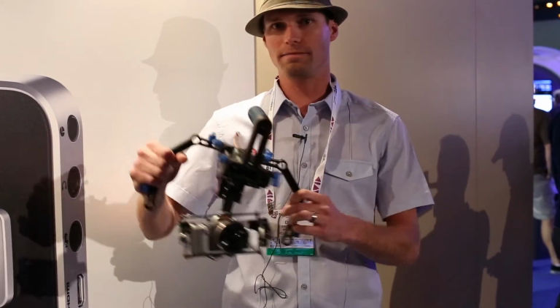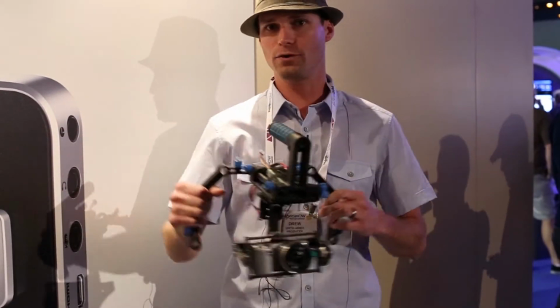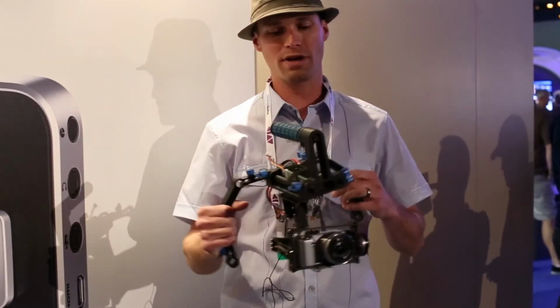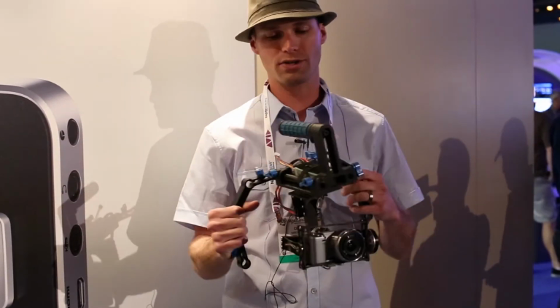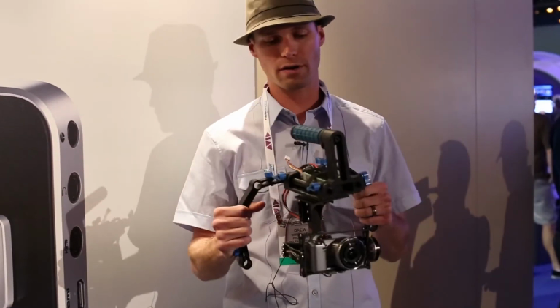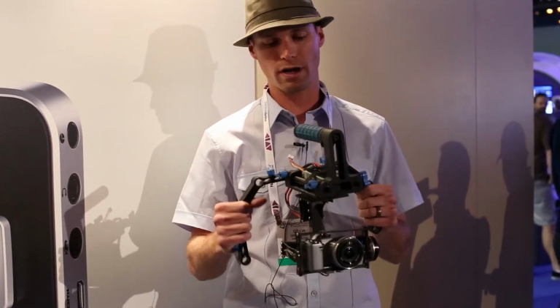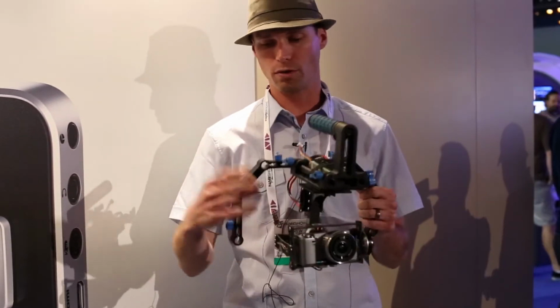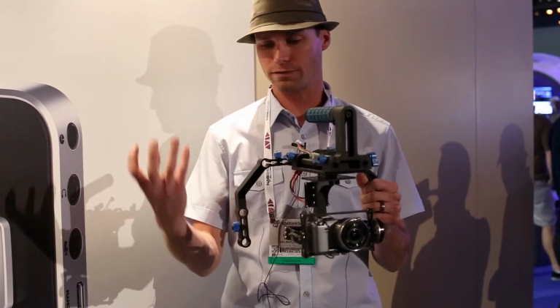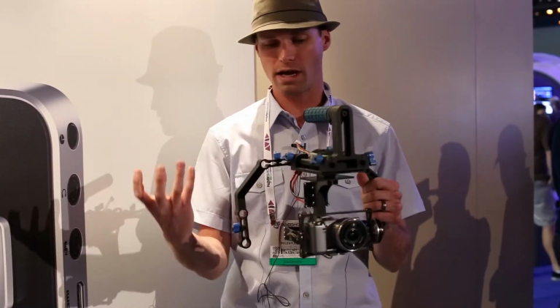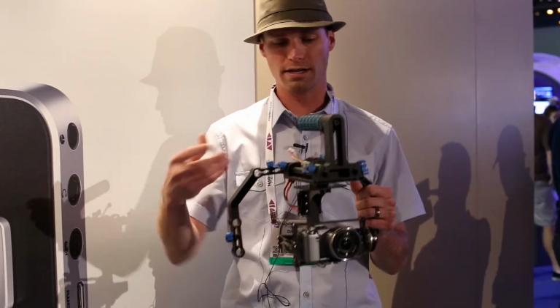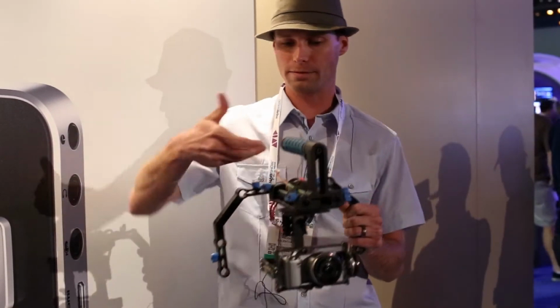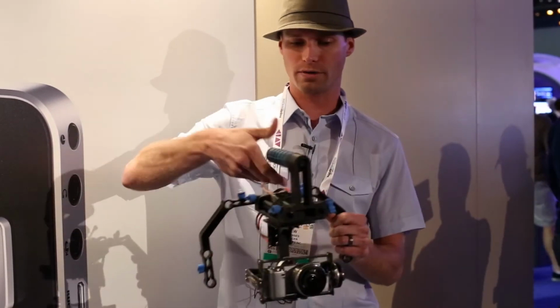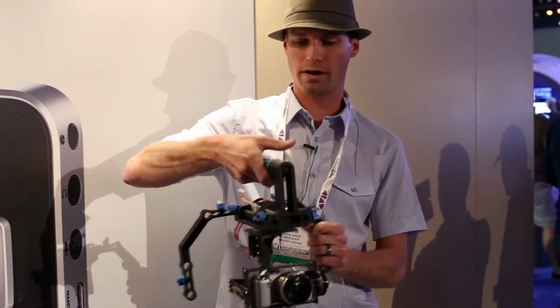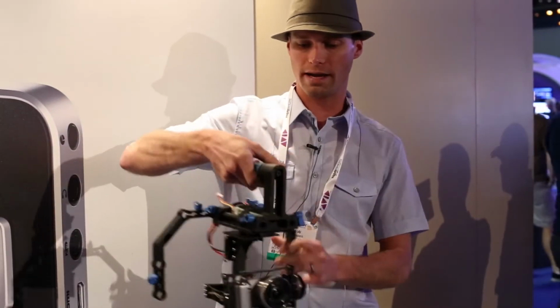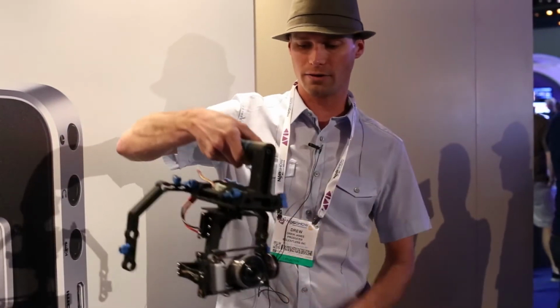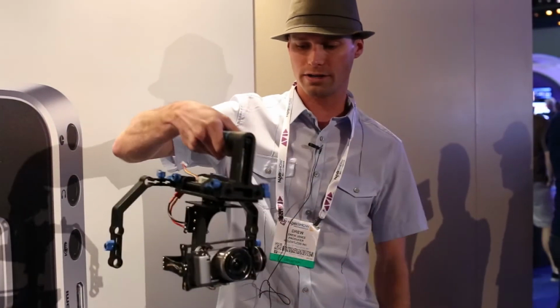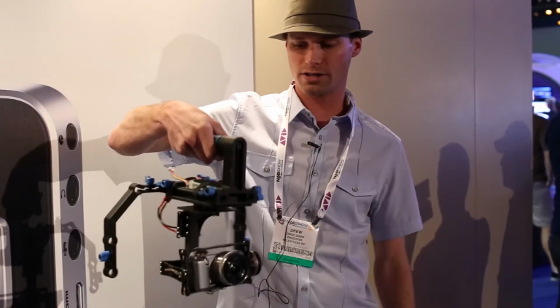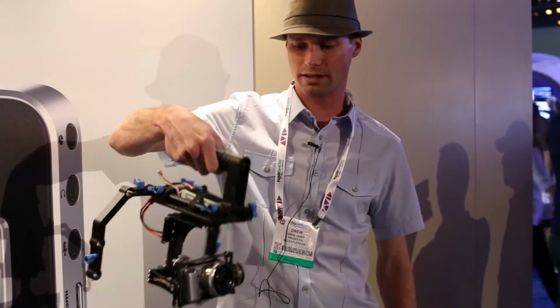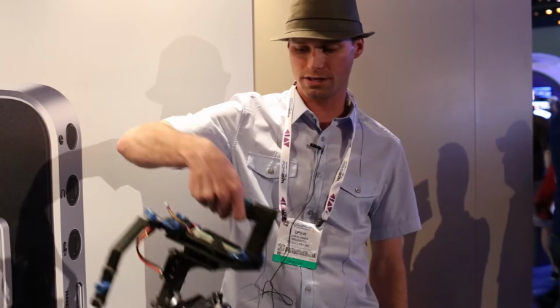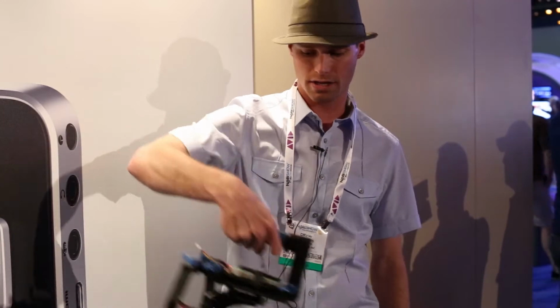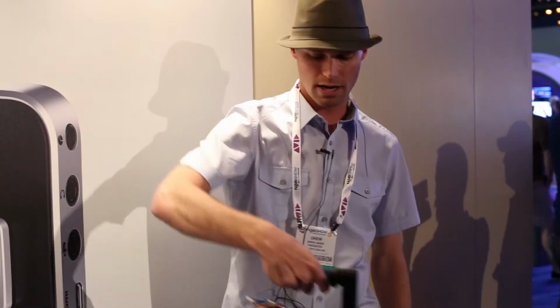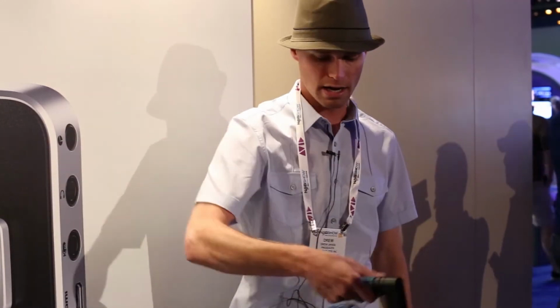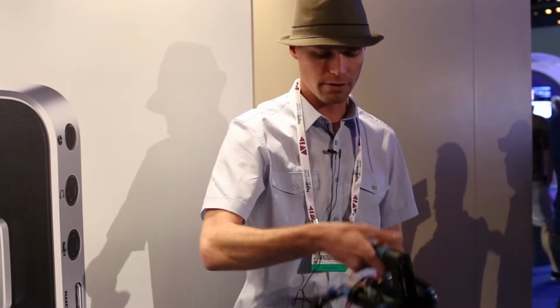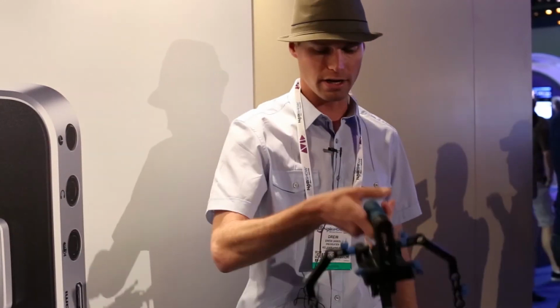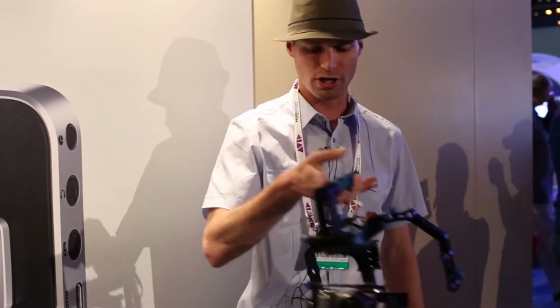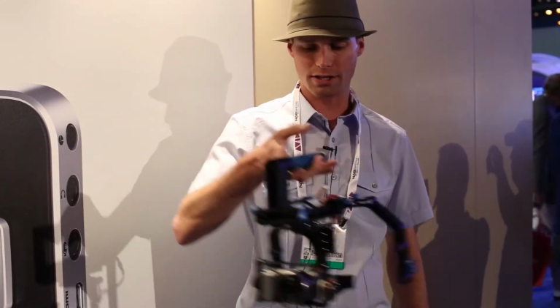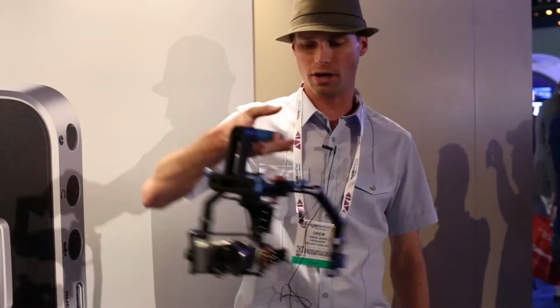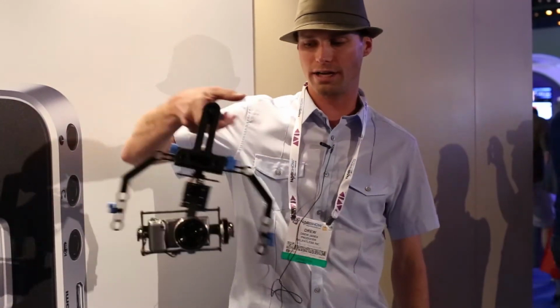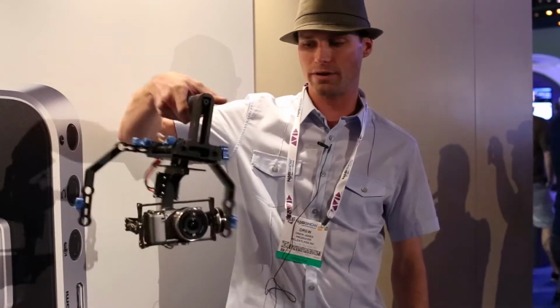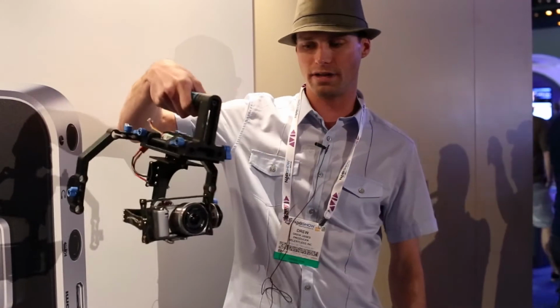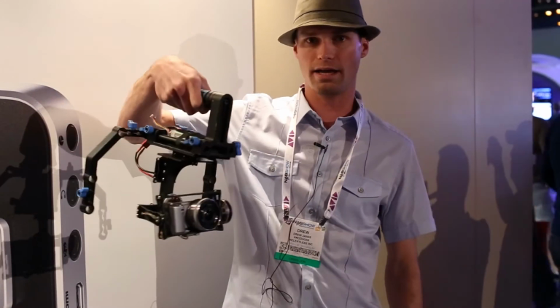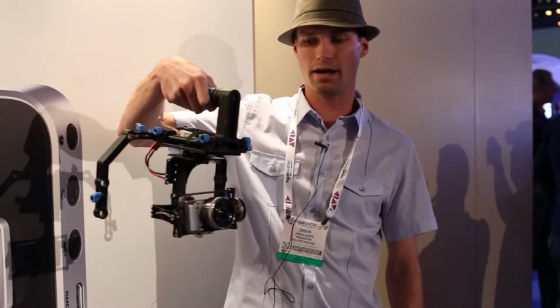Two minutes later, we unbolt it from the helicopter, put it on a handheld rig just like this, and you can get shots all day with it handheld.